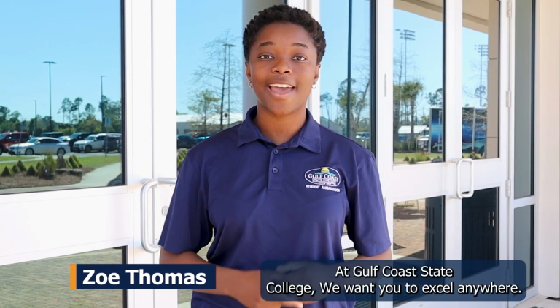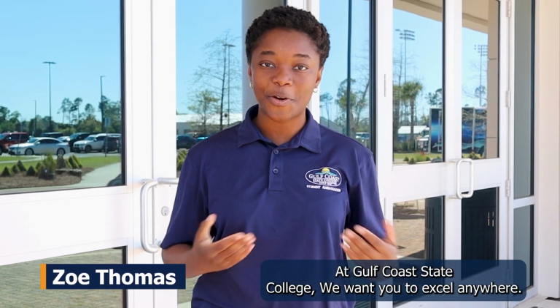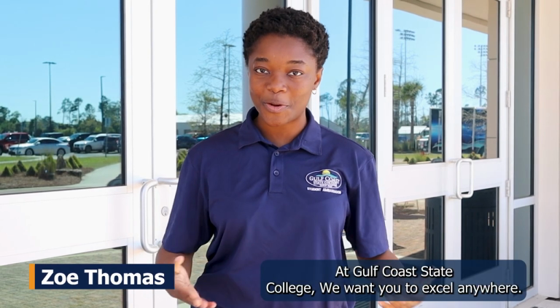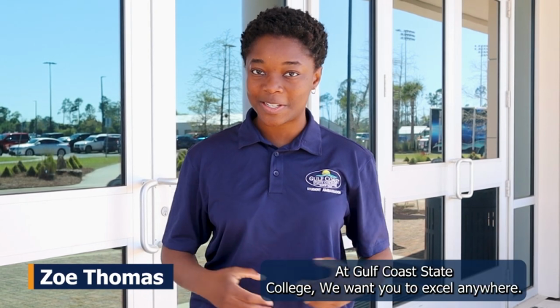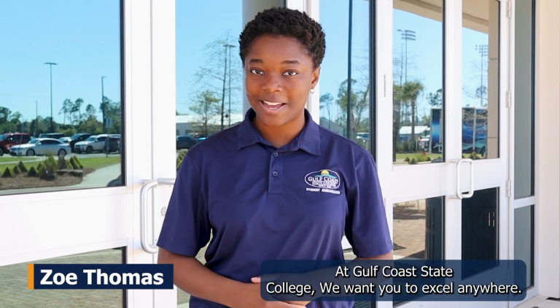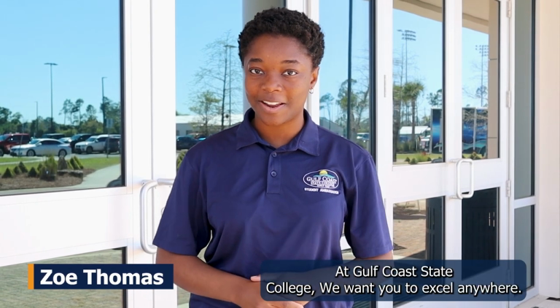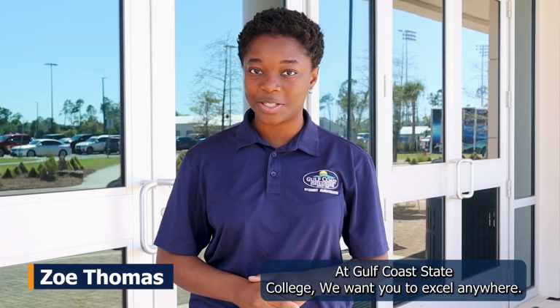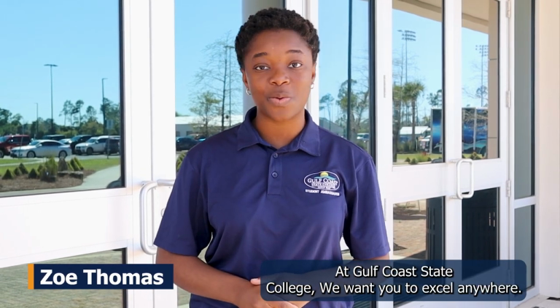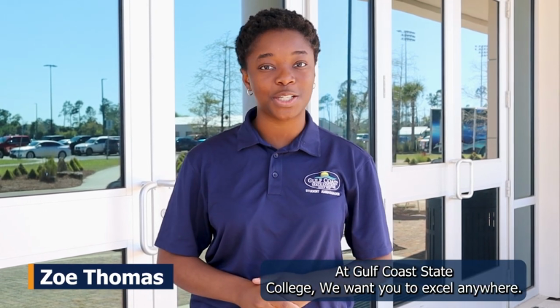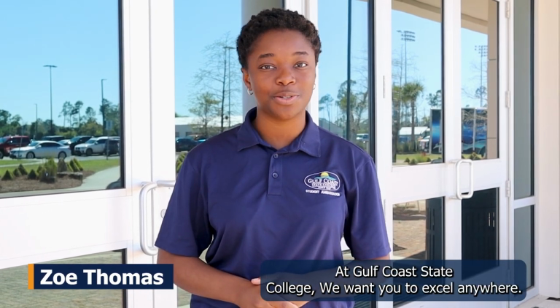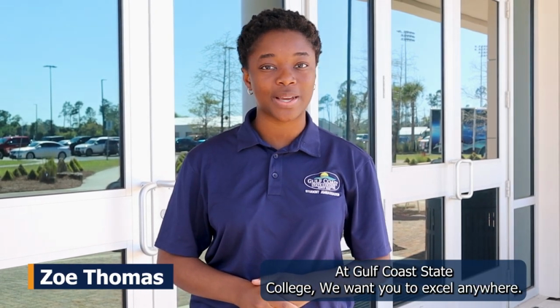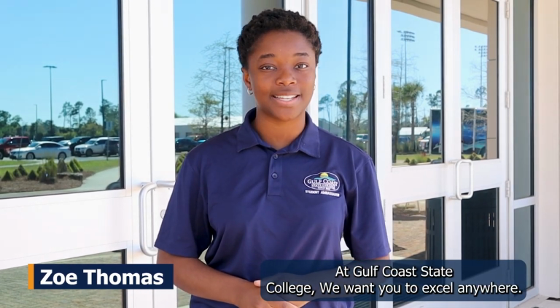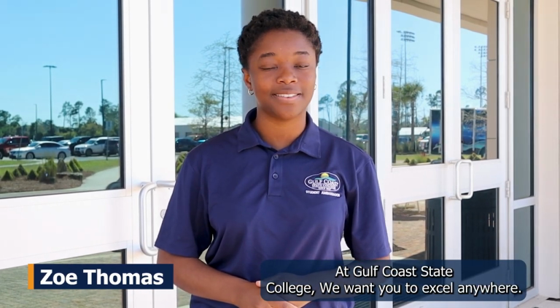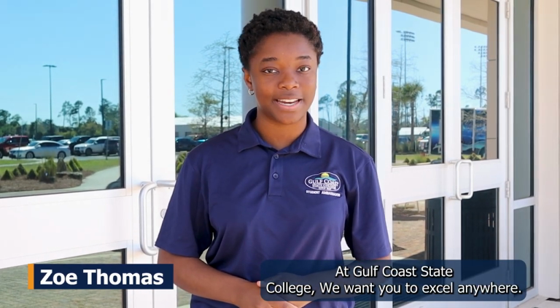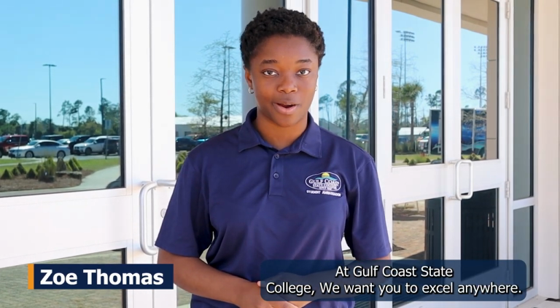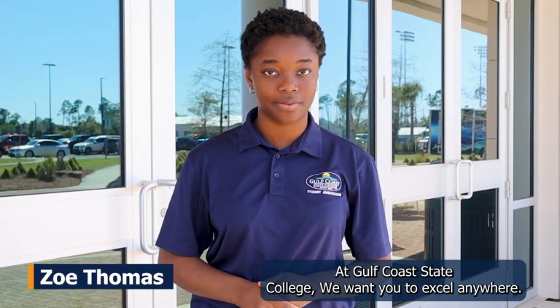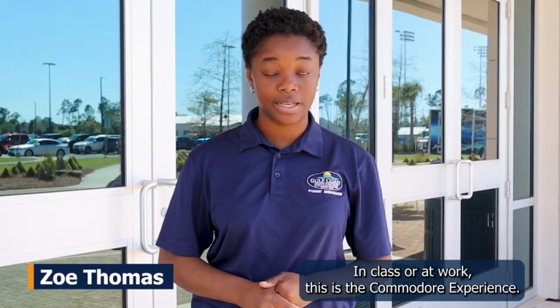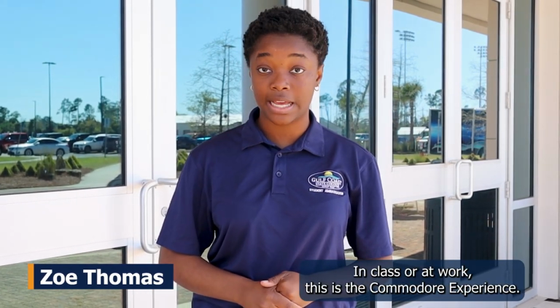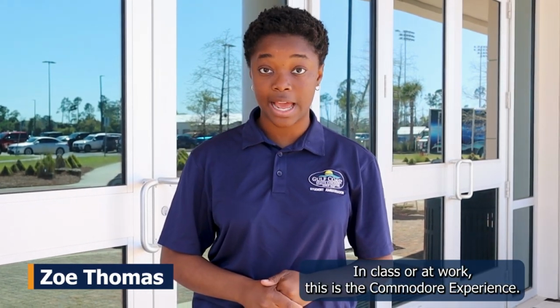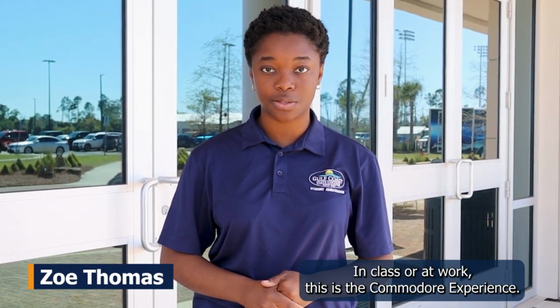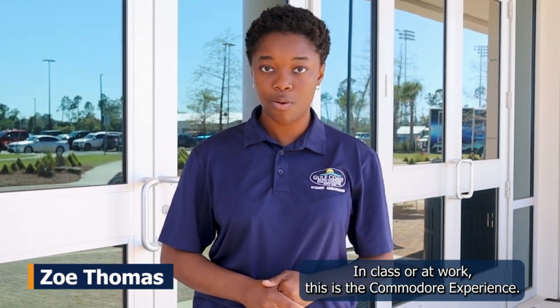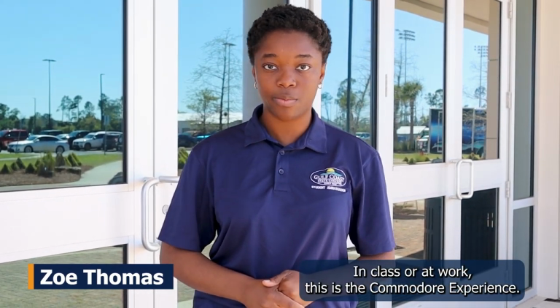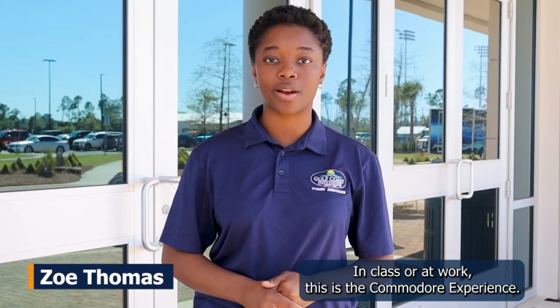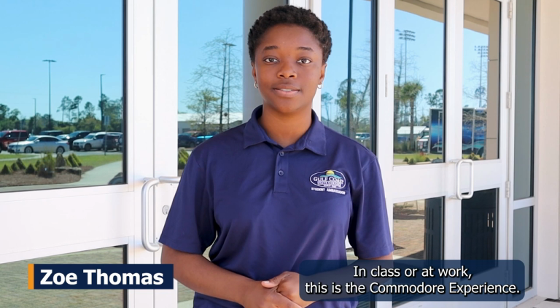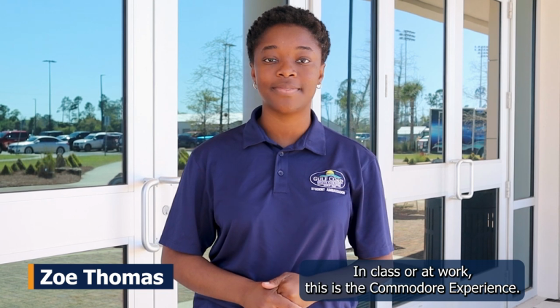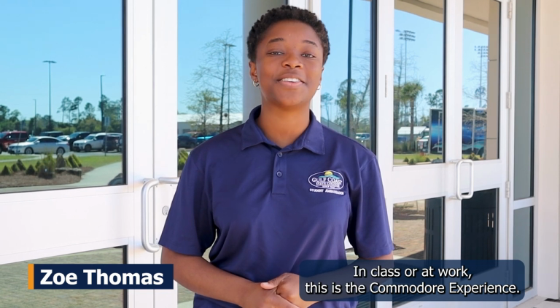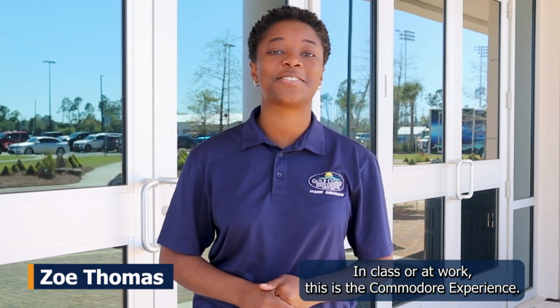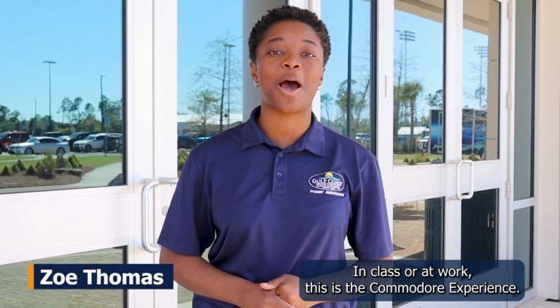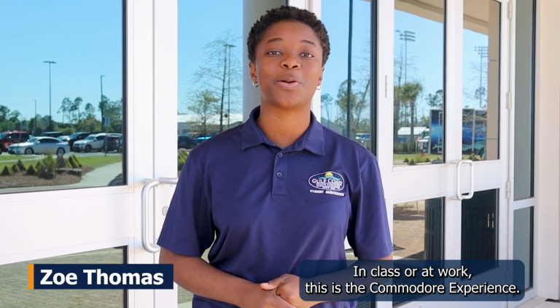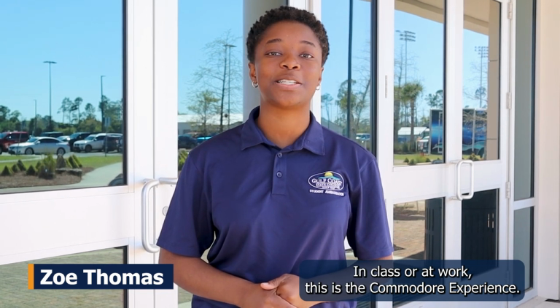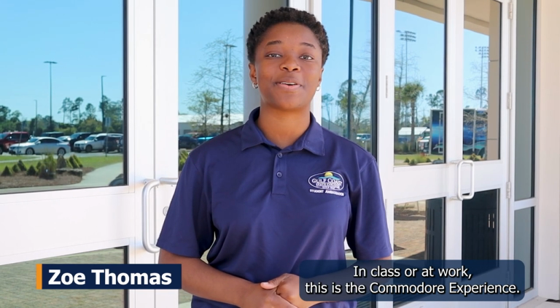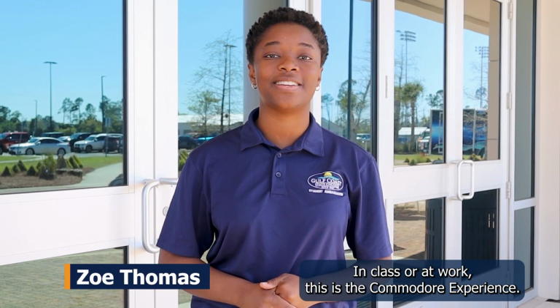At Gulf Coast State College, we want you to excel anywhere — in class or at work. This is the Commodore experience.